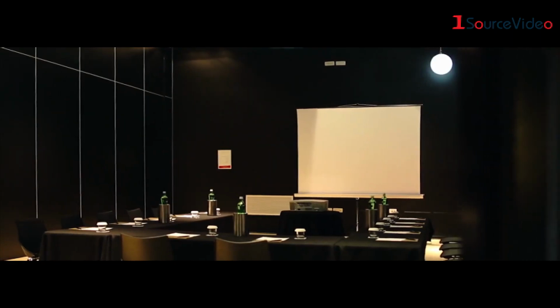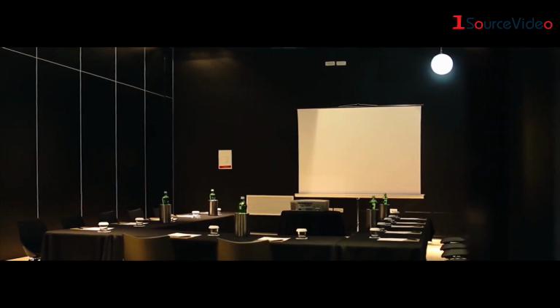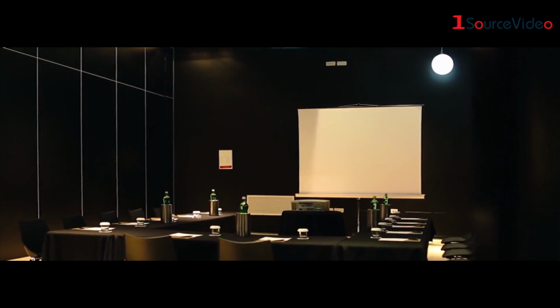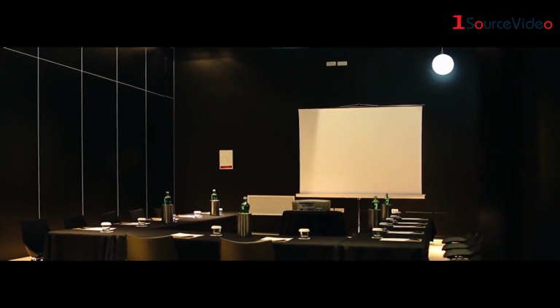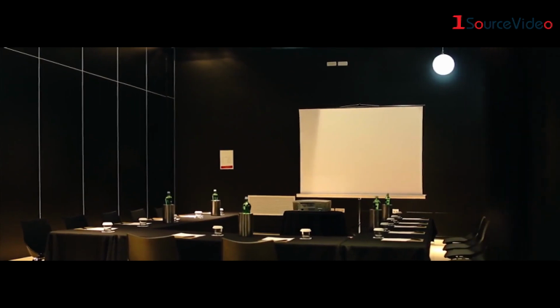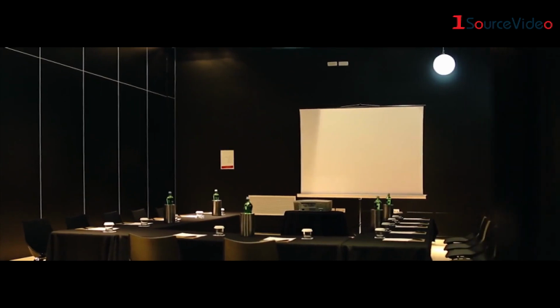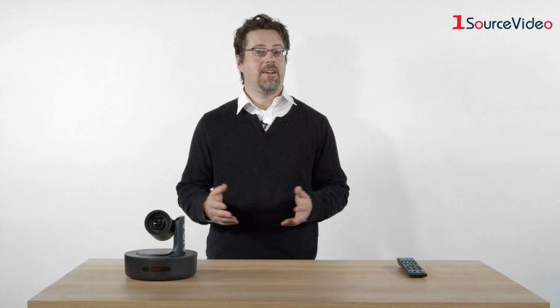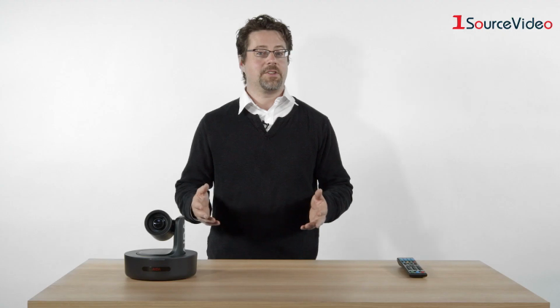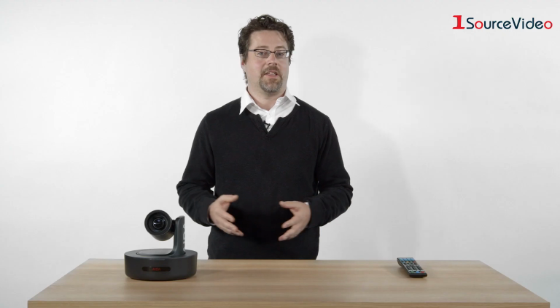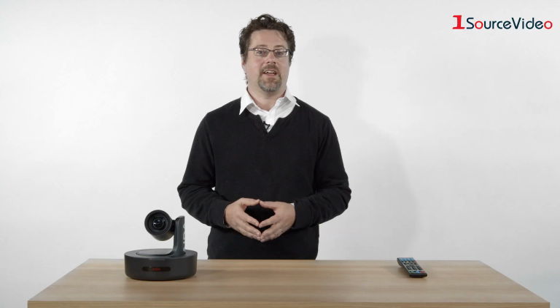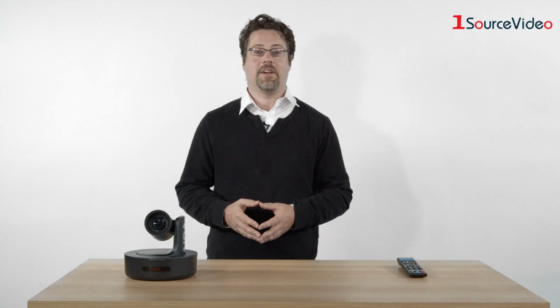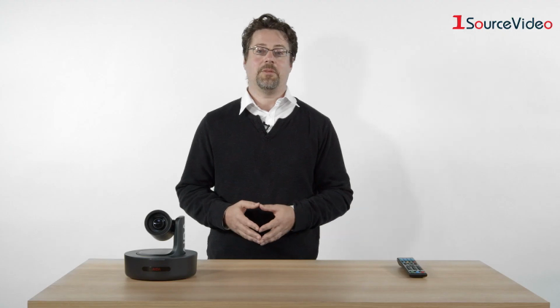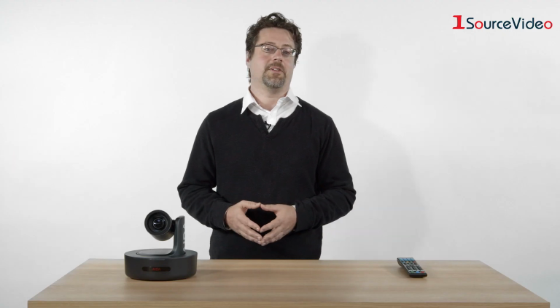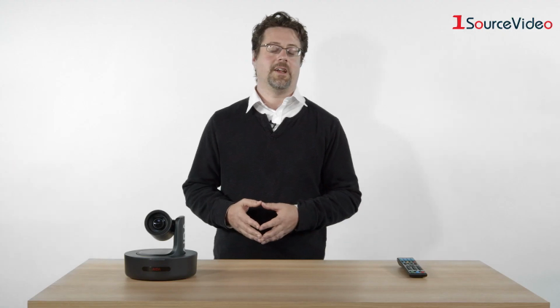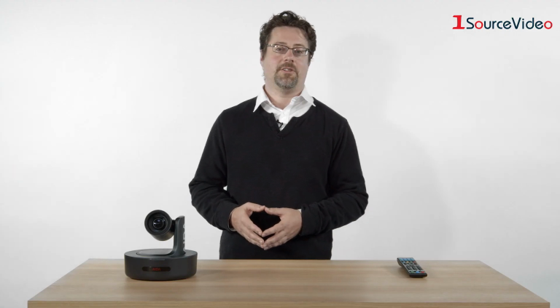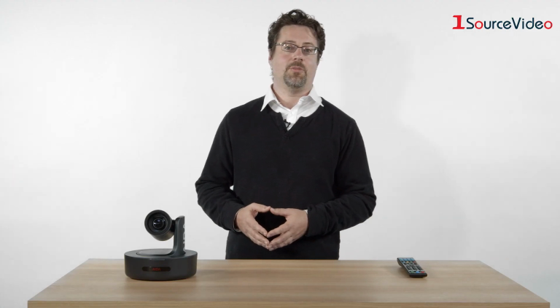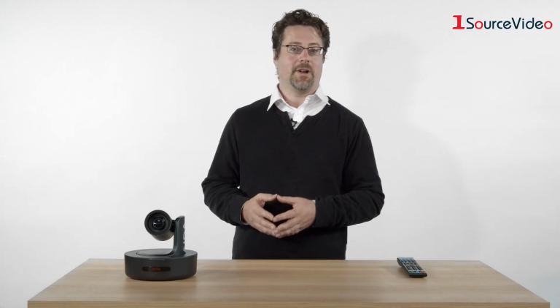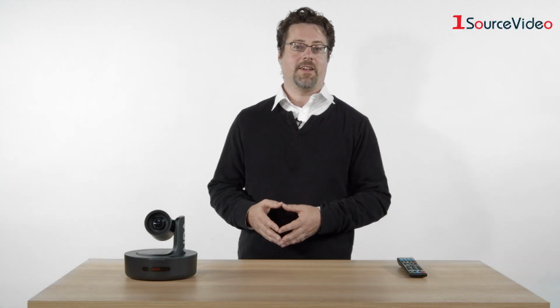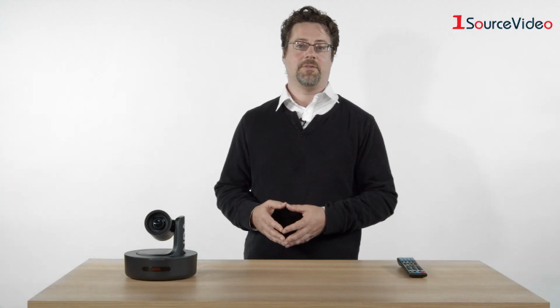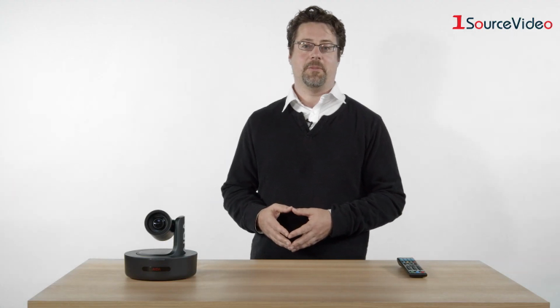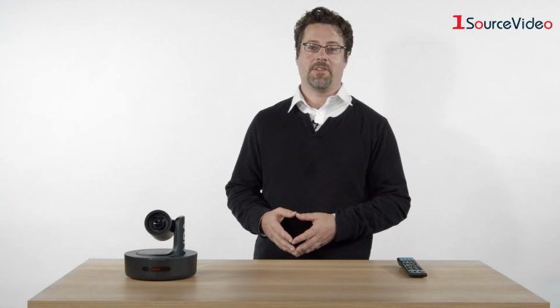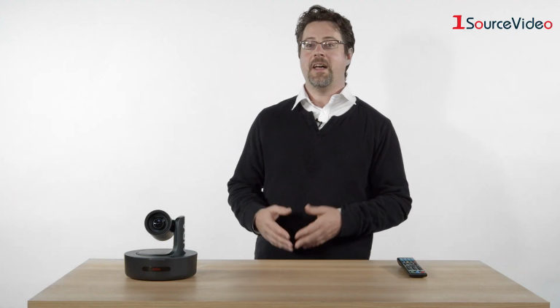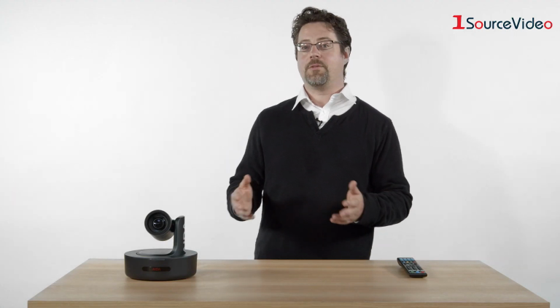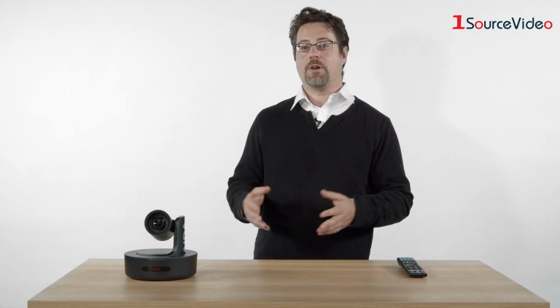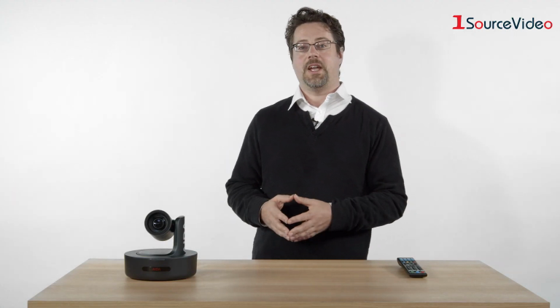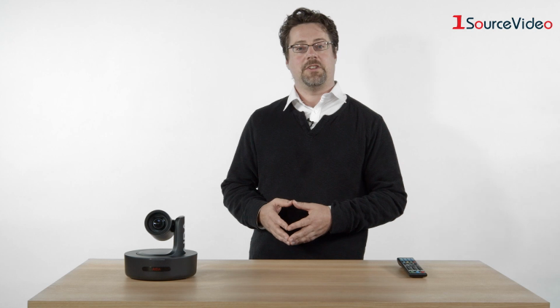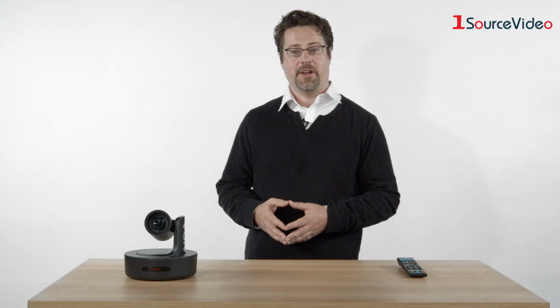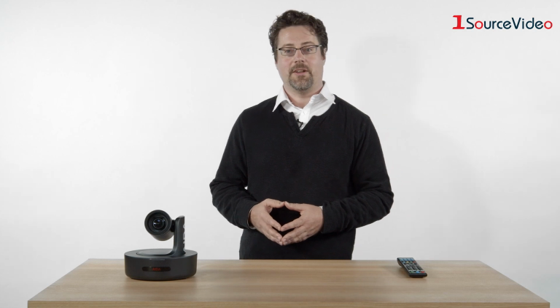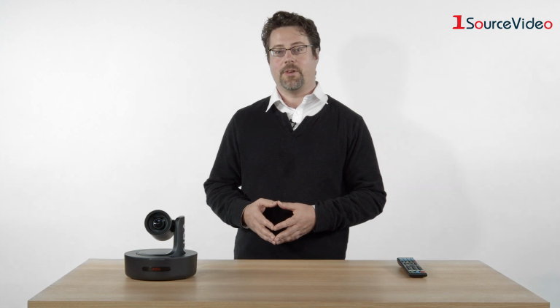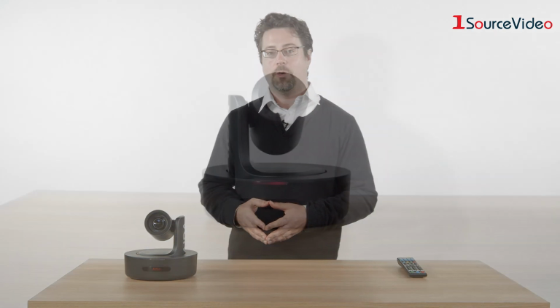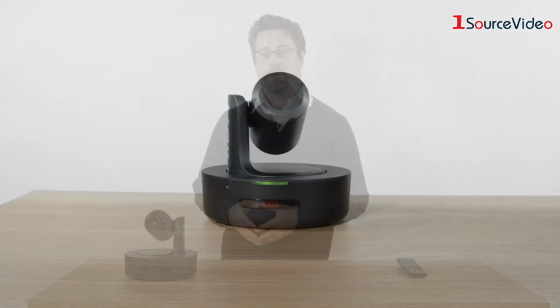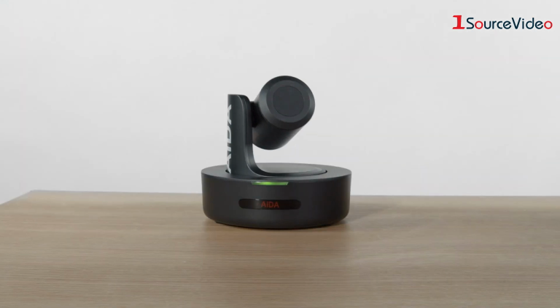At the same time, the SDI functionality allows it to be integrated into broadcast environments, and of course, HDMI is very ubiquitous.